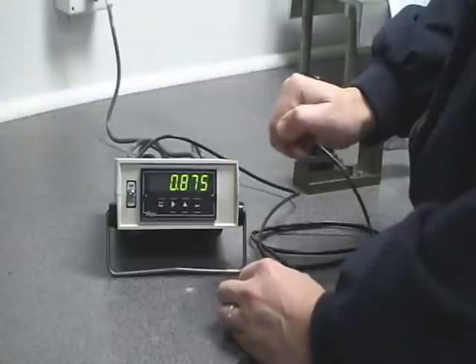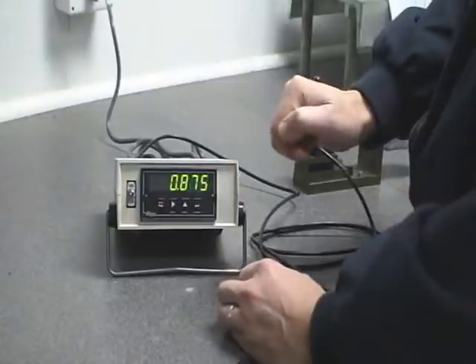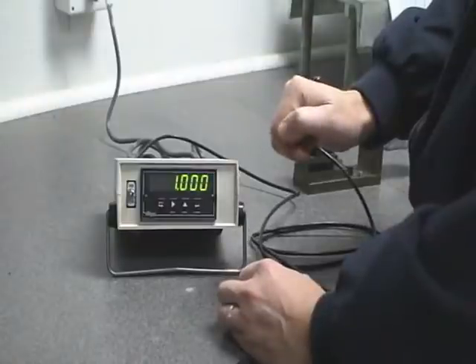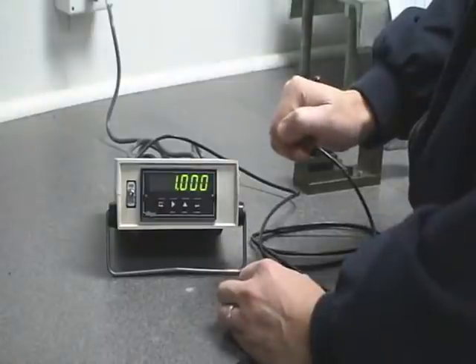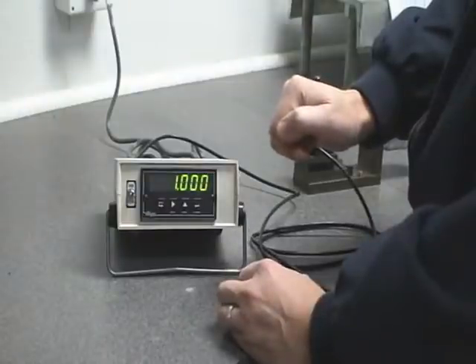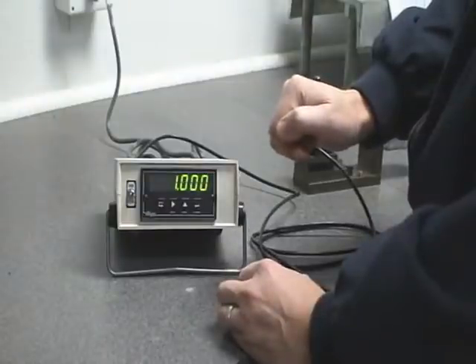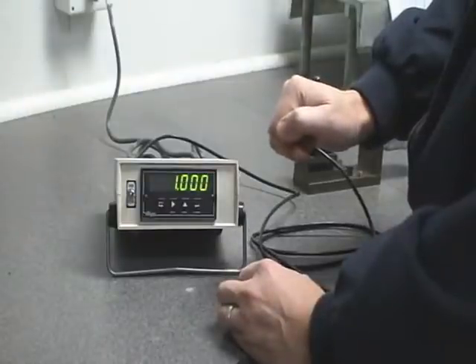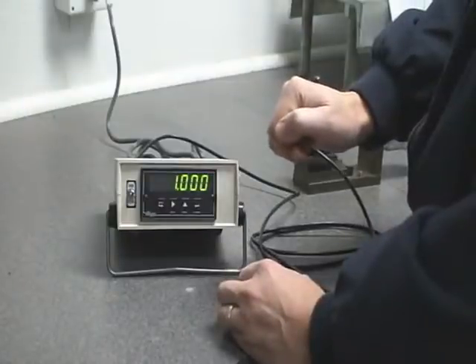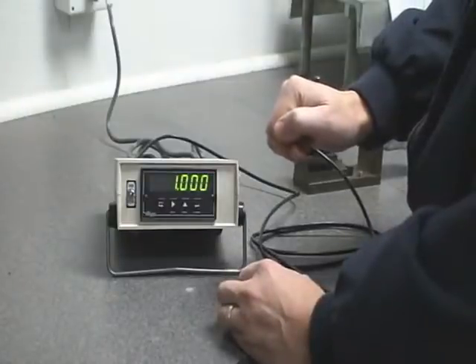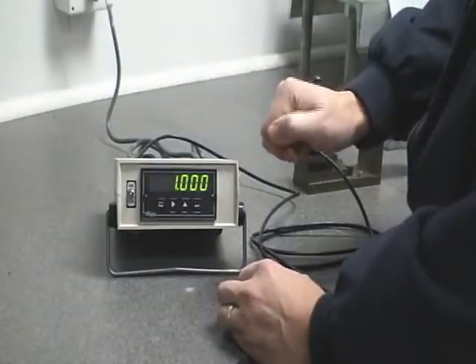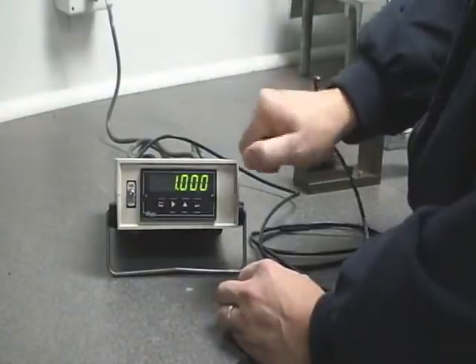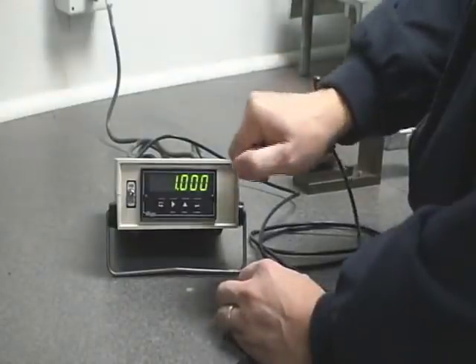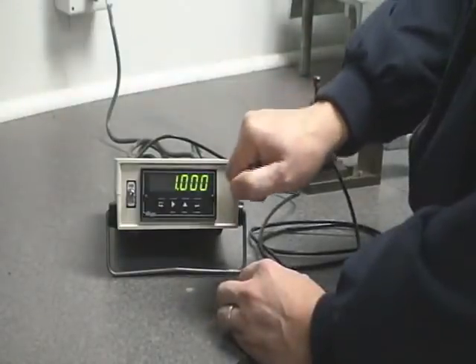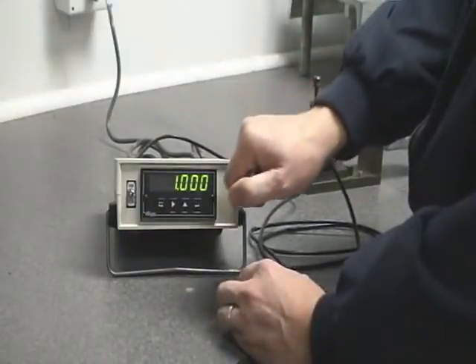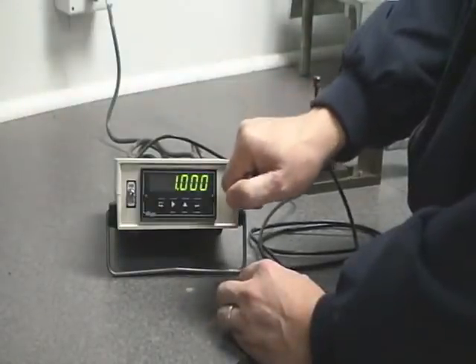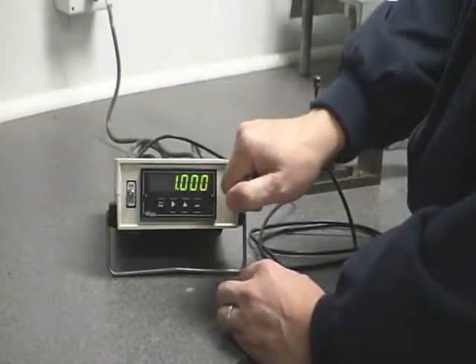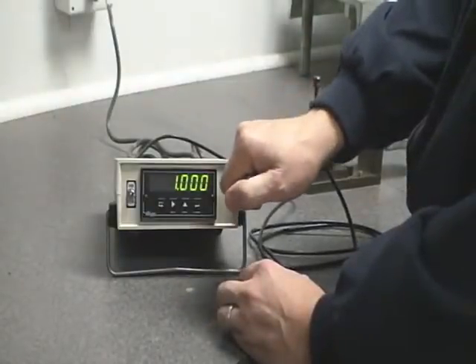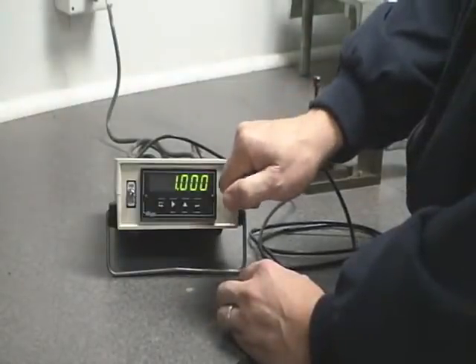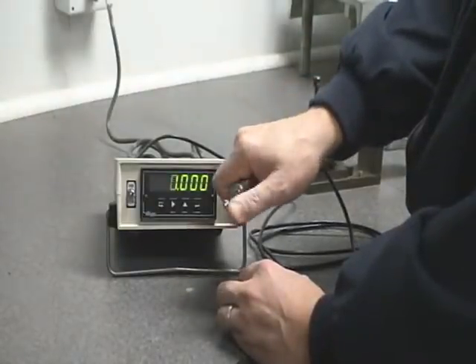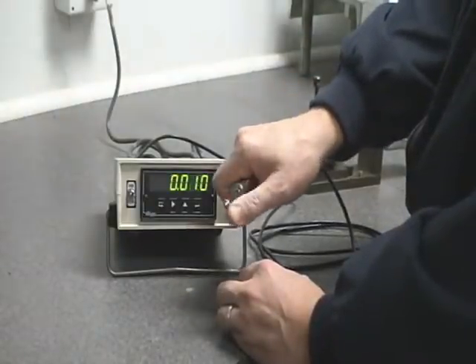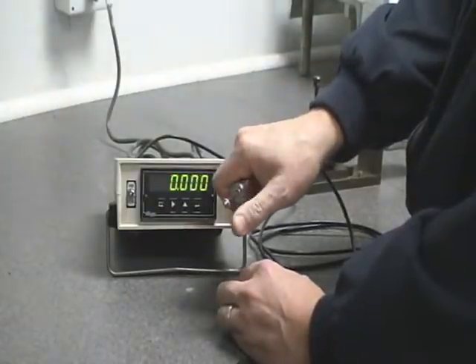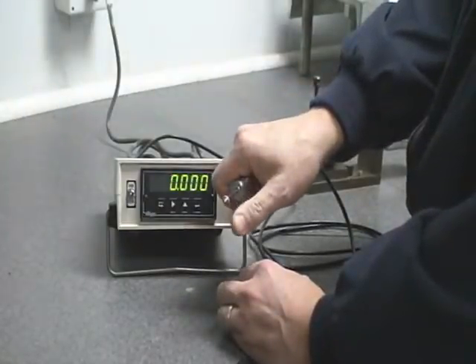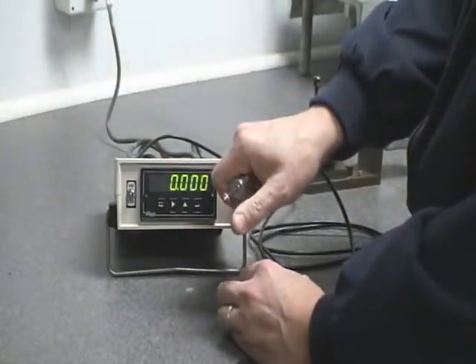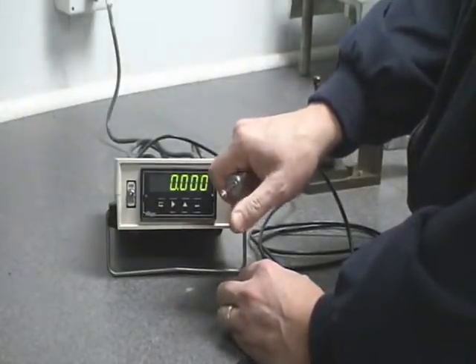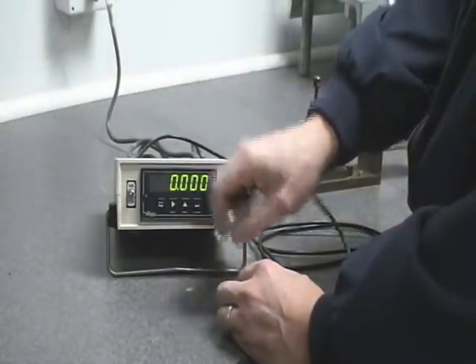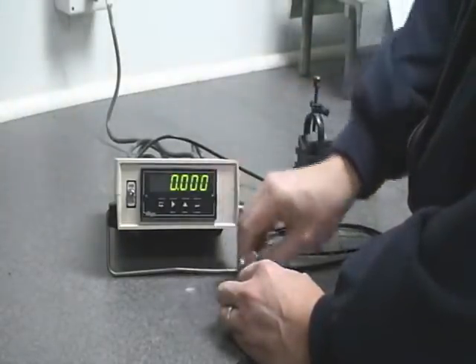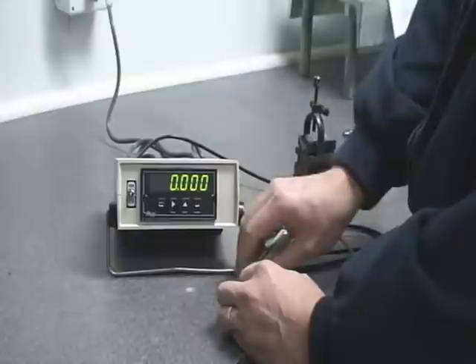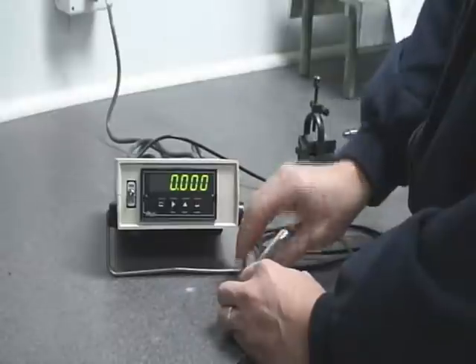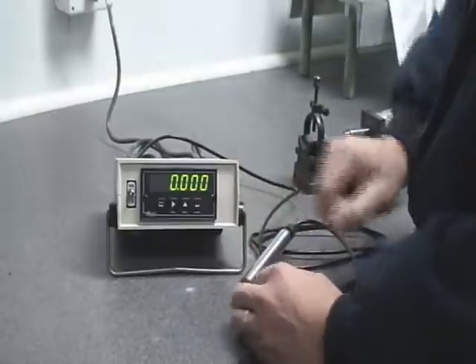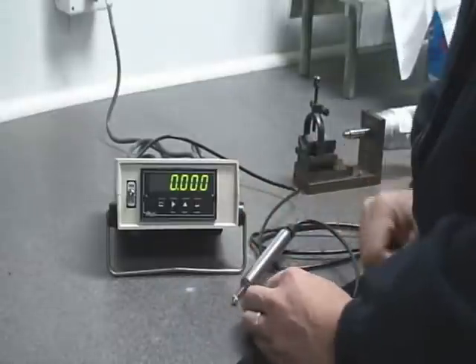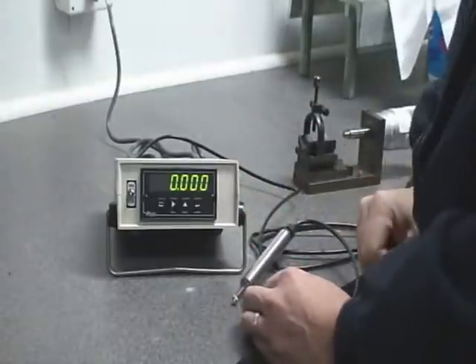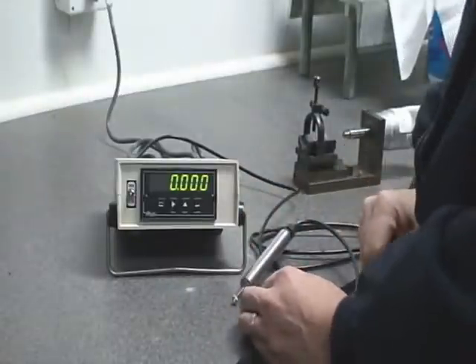As you can see, fully pressed is one inch and out is zero.